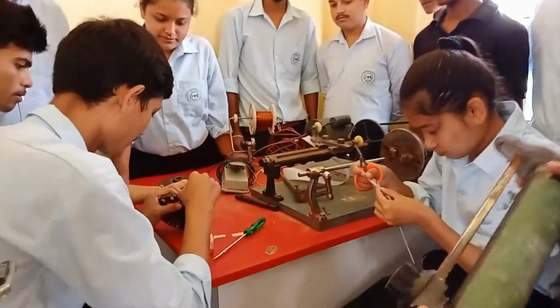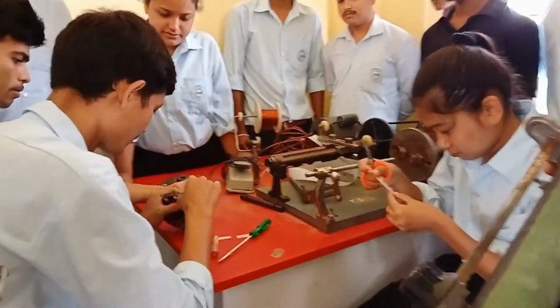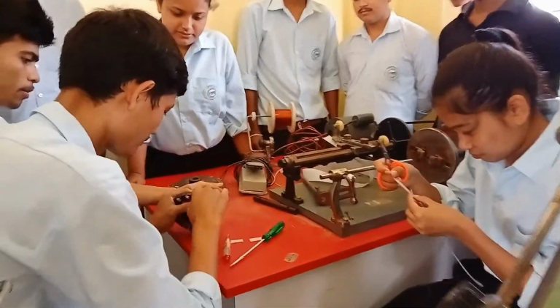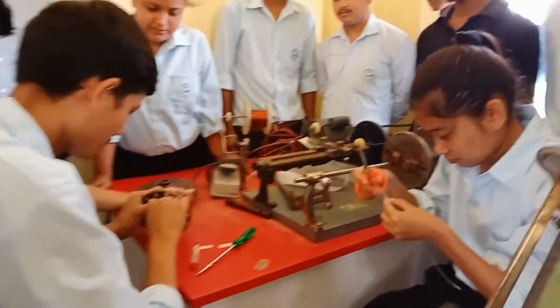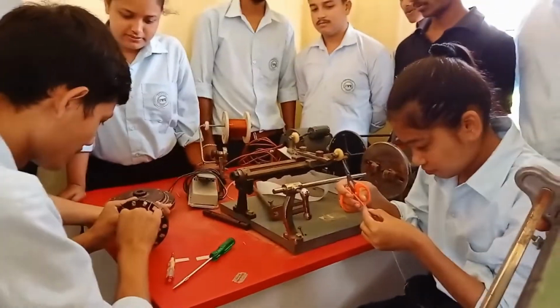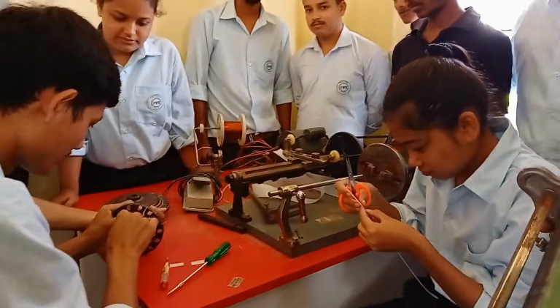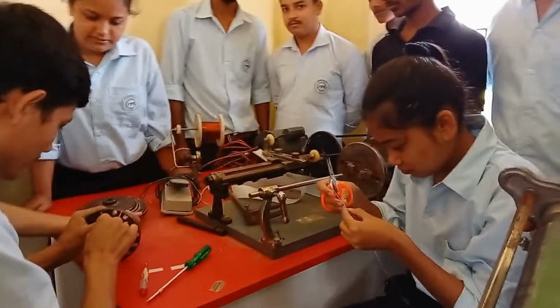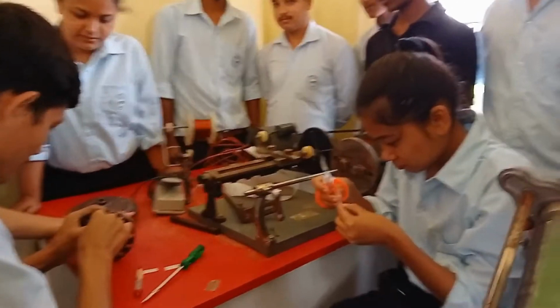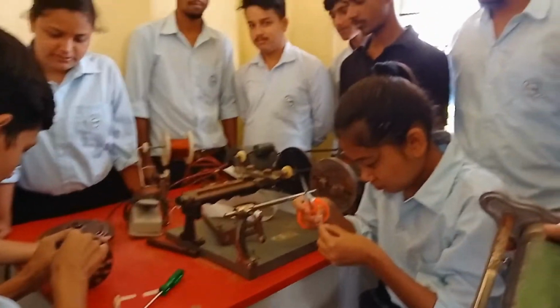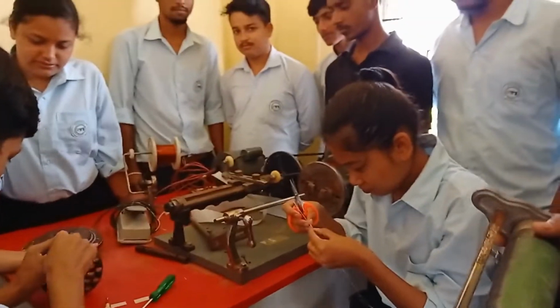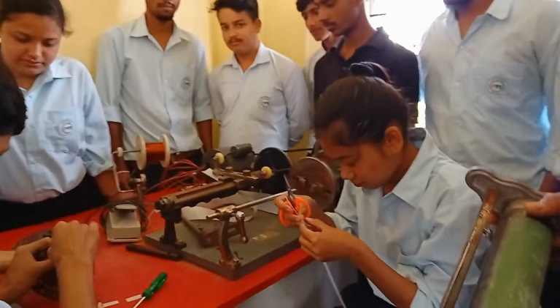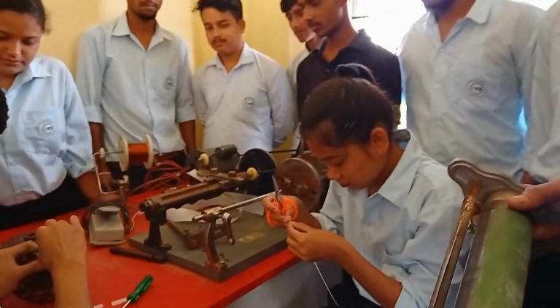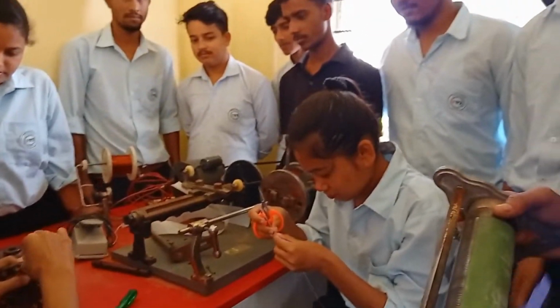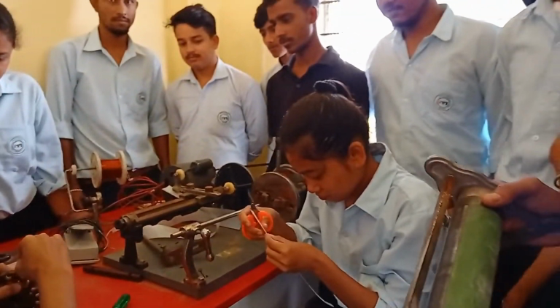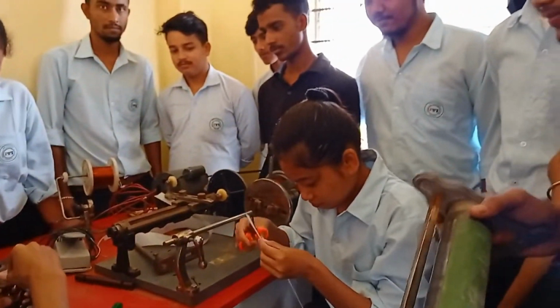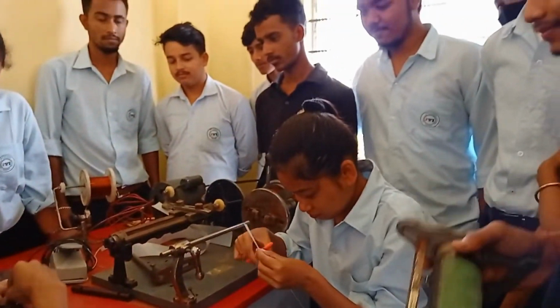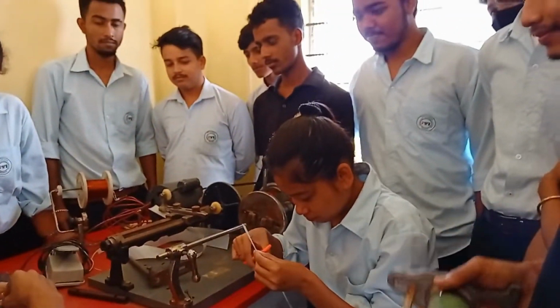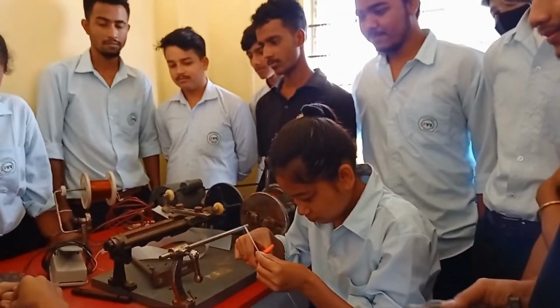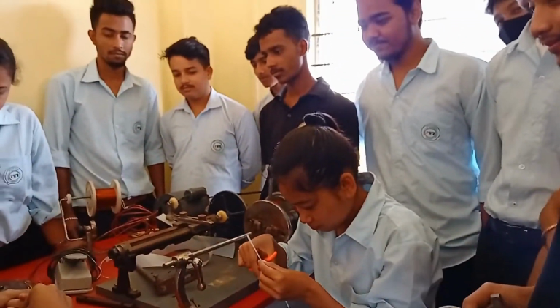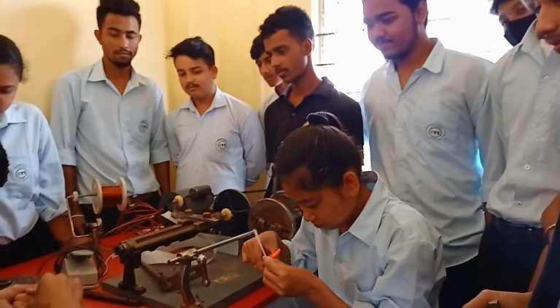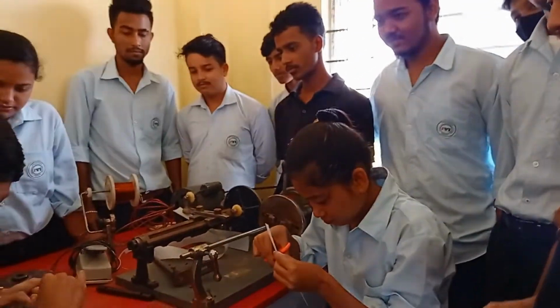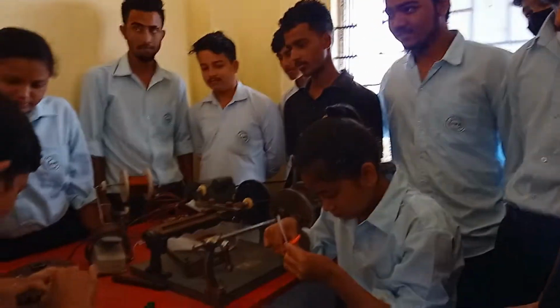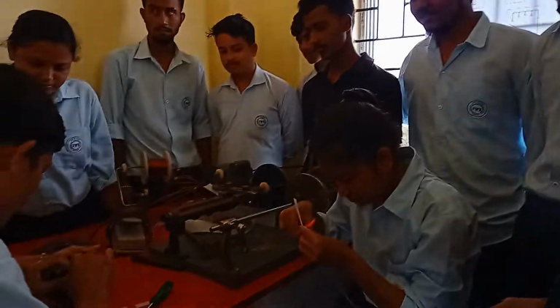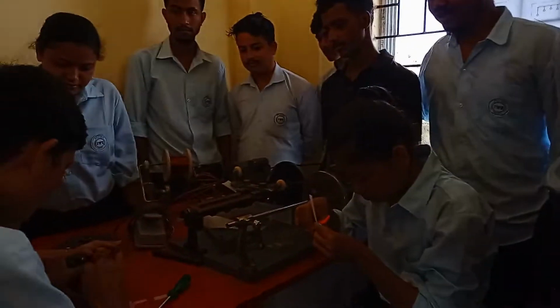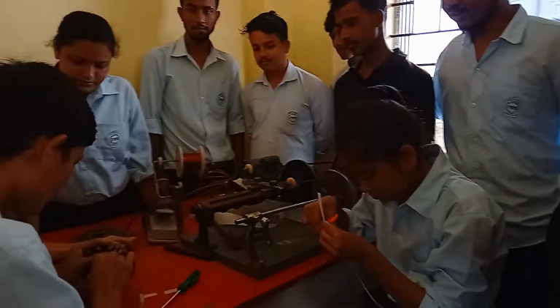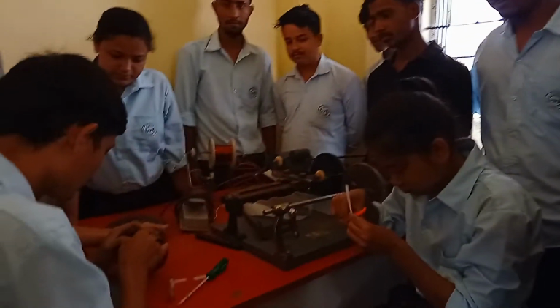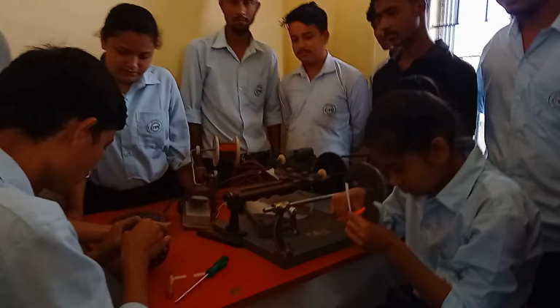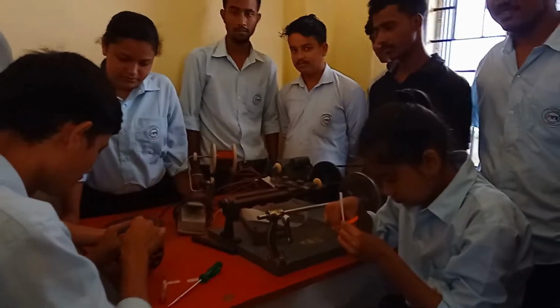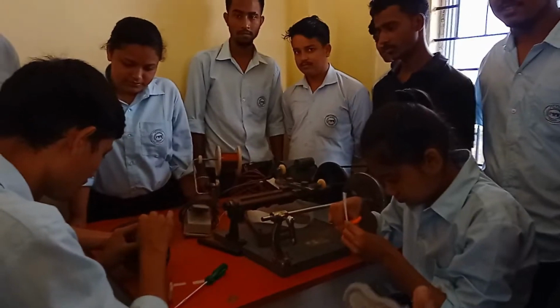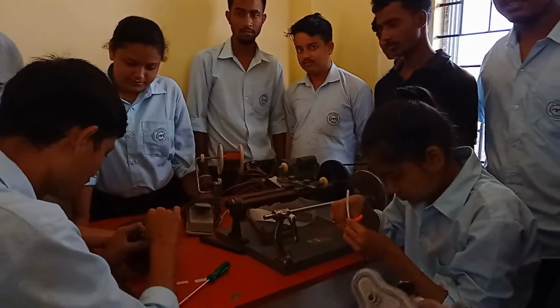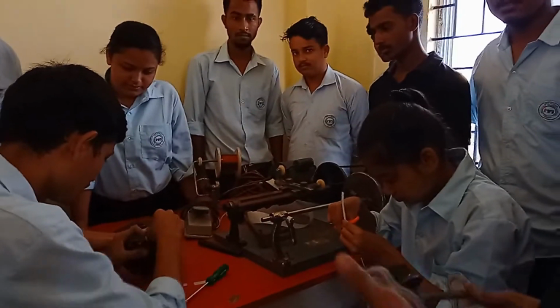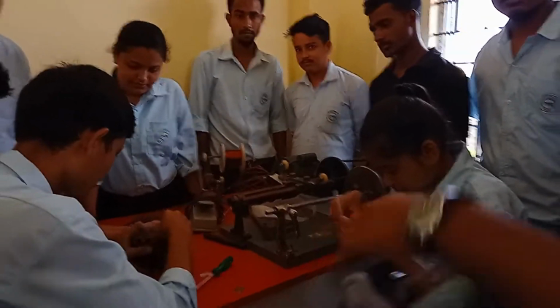You will also study the topic of the electrical field of current. Basically, it is a course related to electricity.